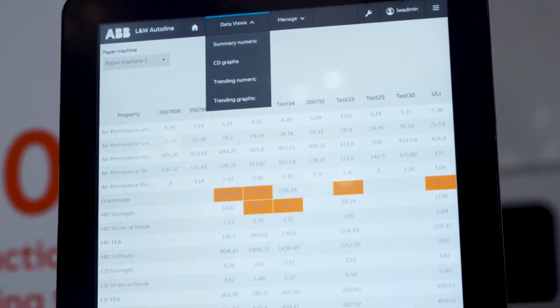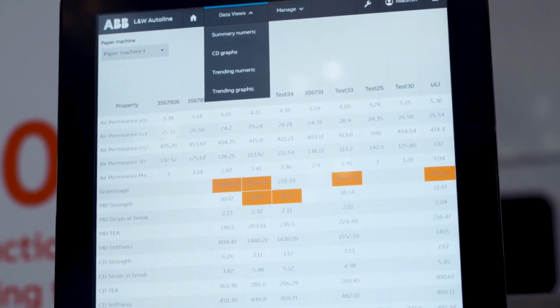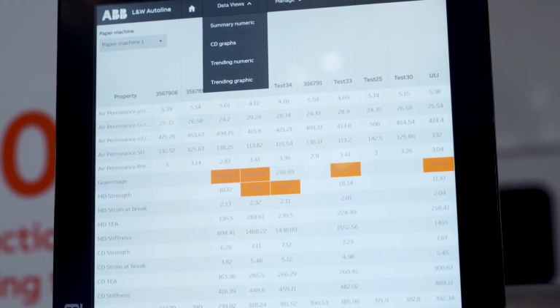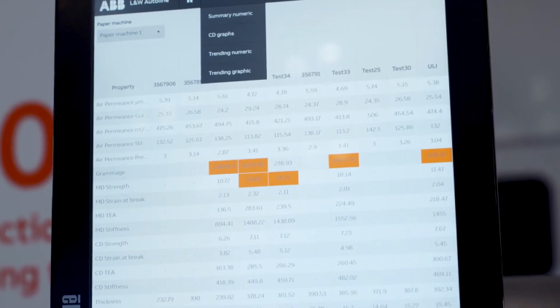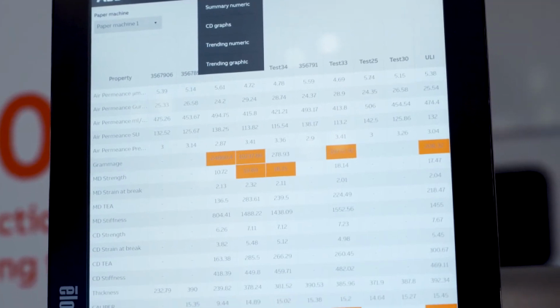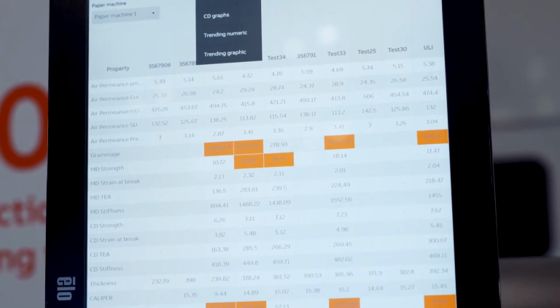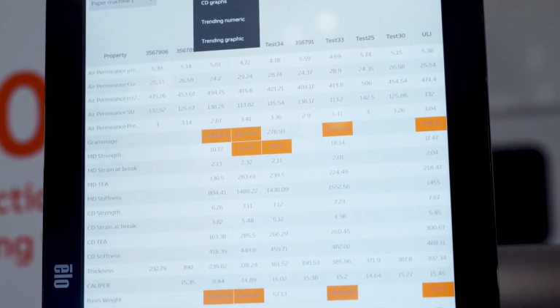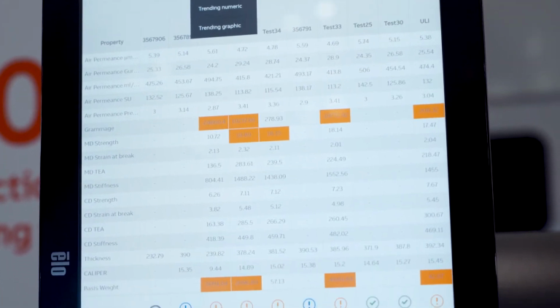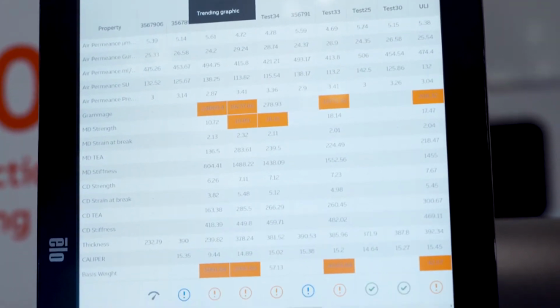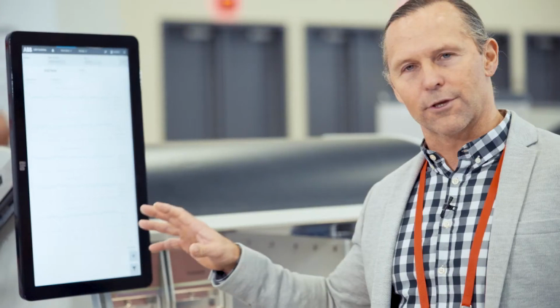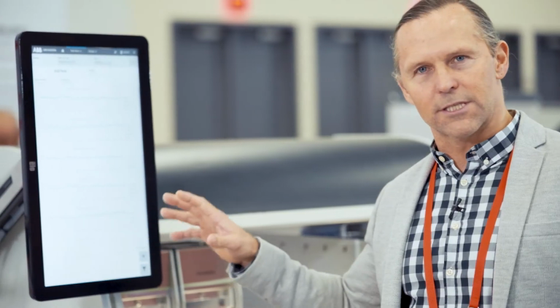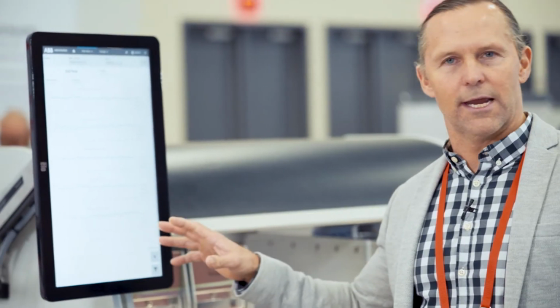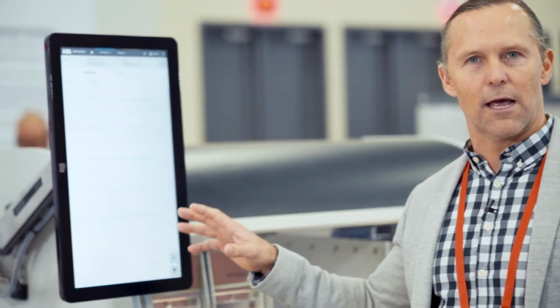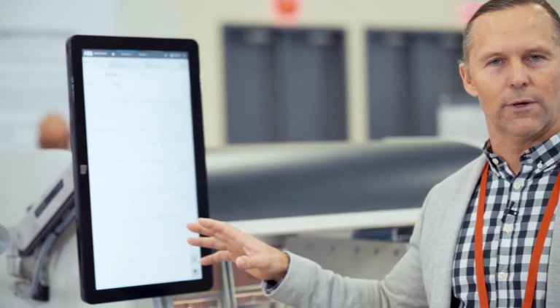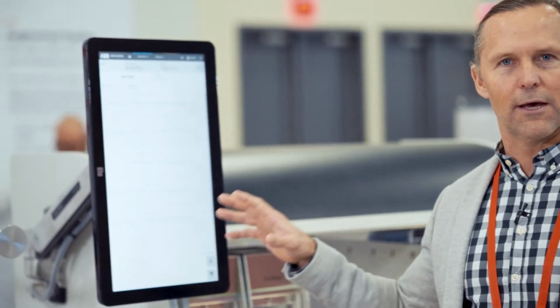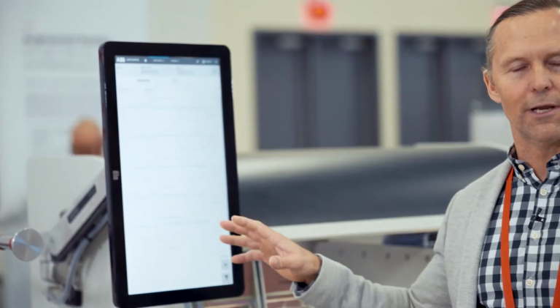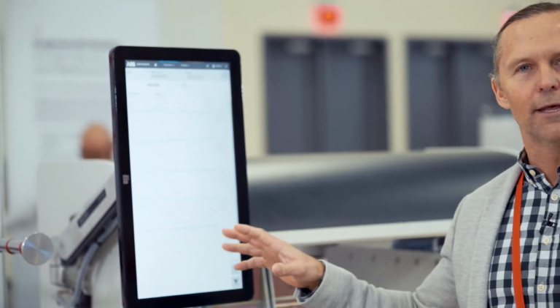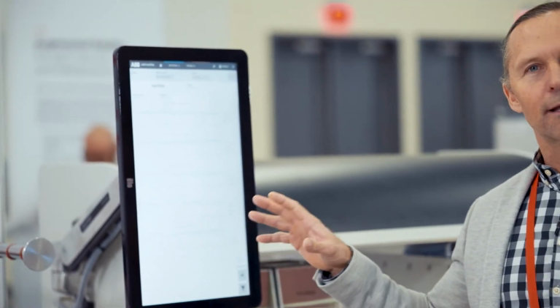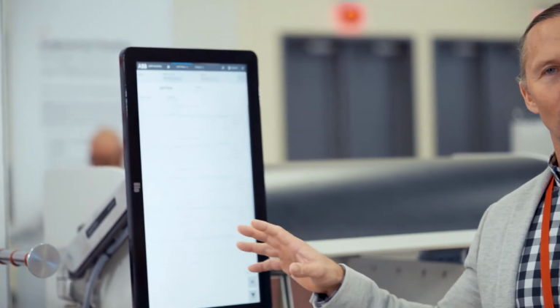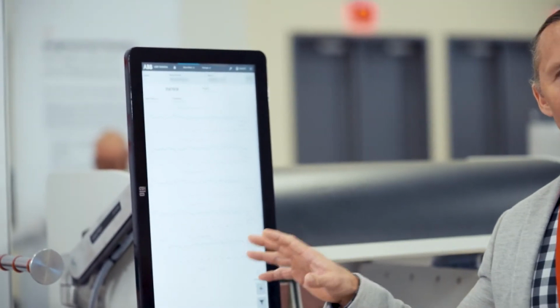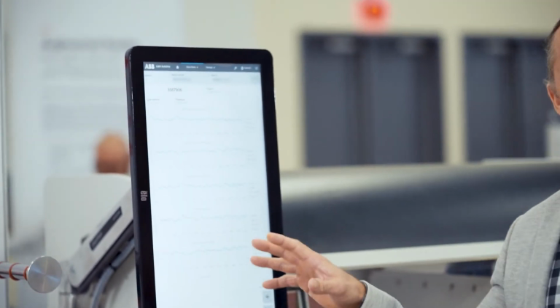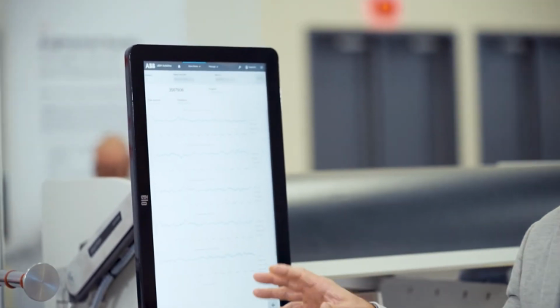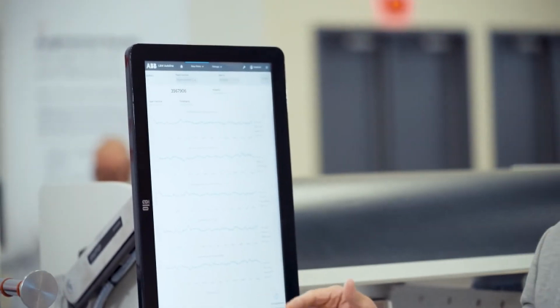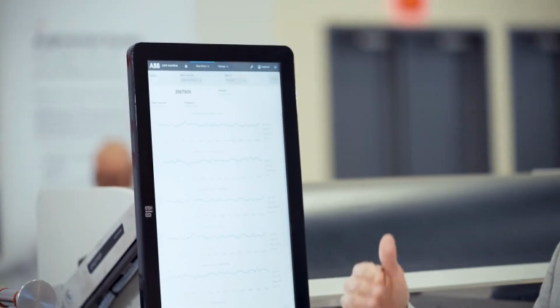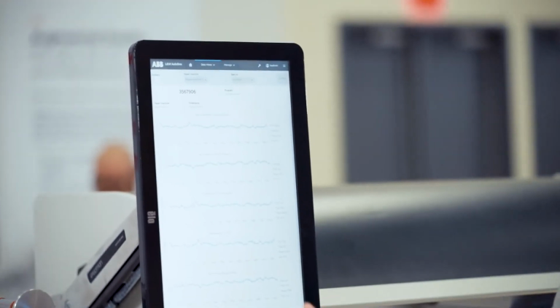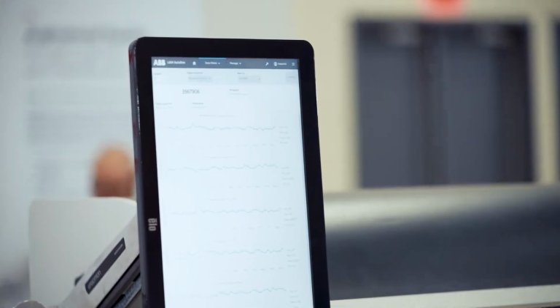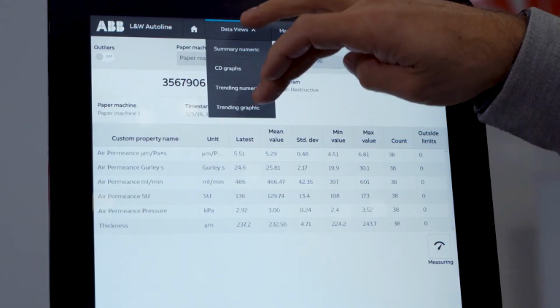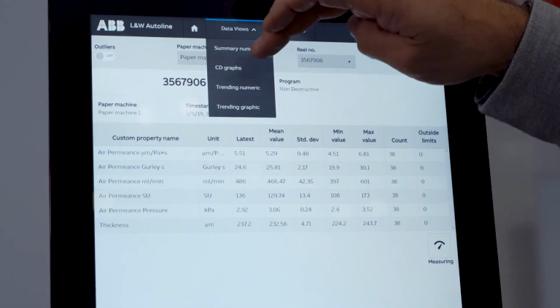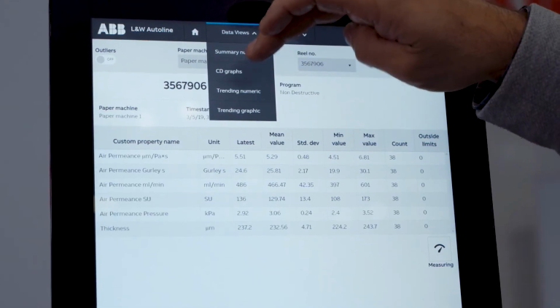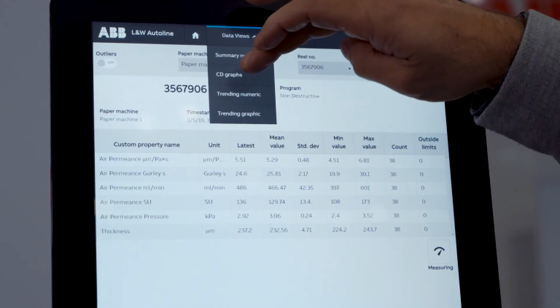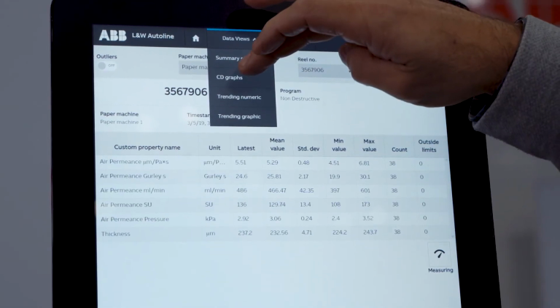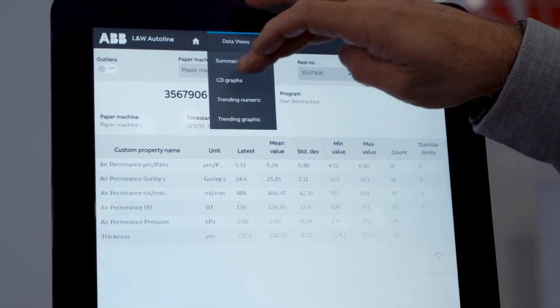The same powerful report that you can see here now in the Autoline can also be seen at the production floor and at the quality manager.